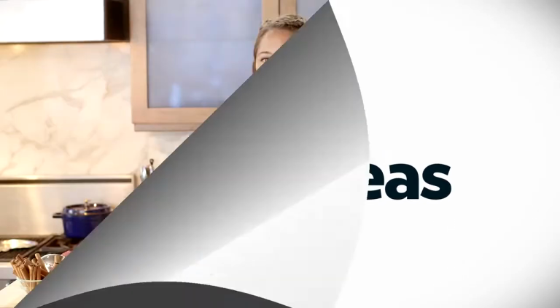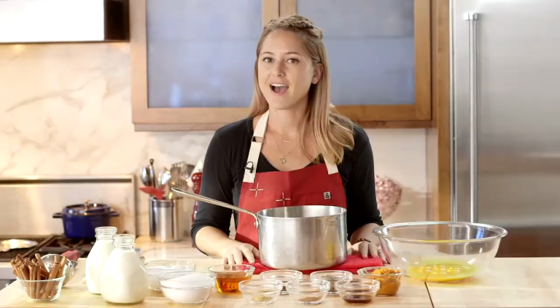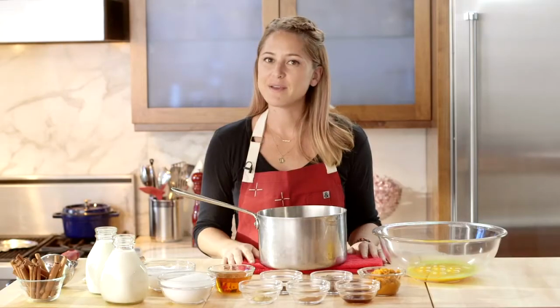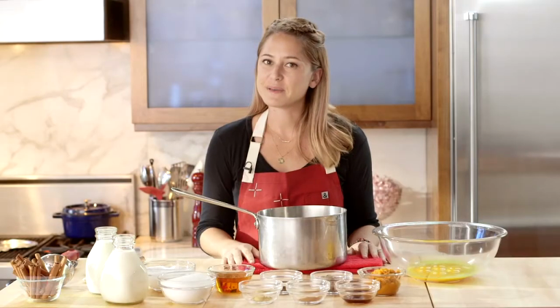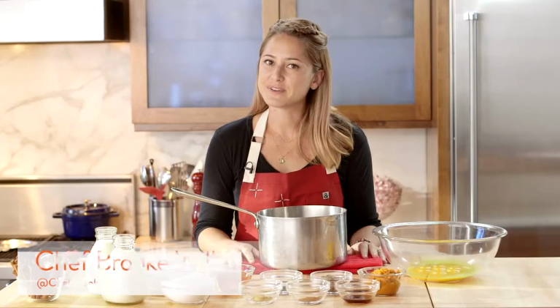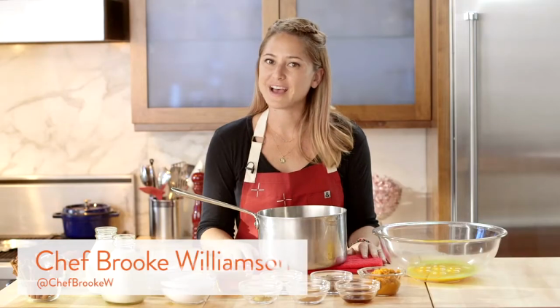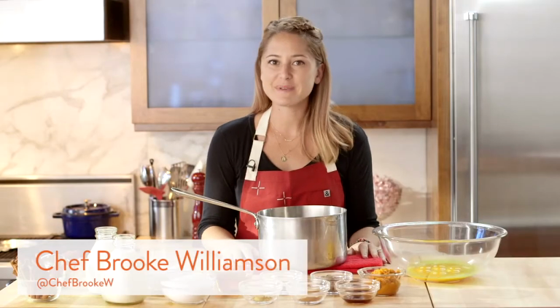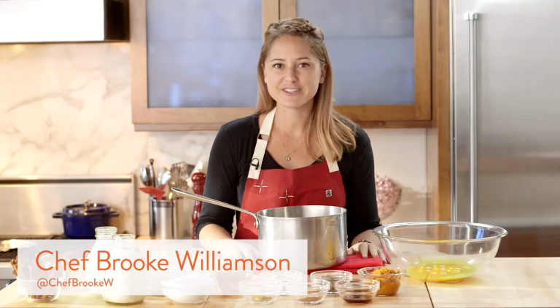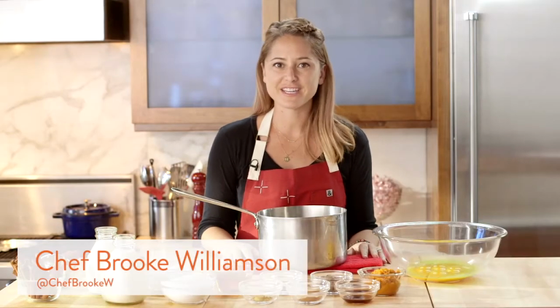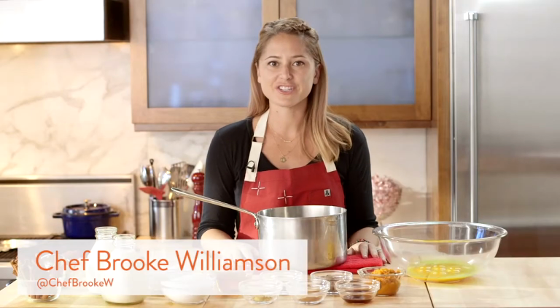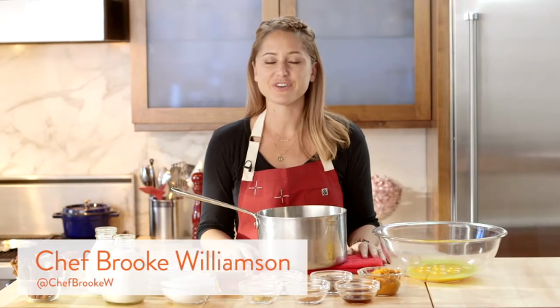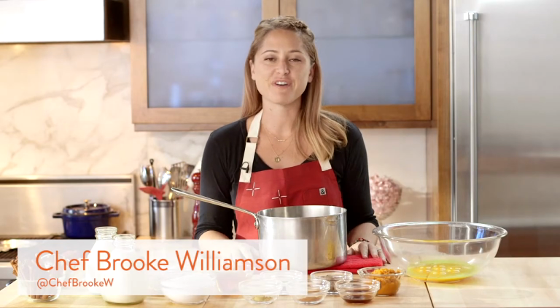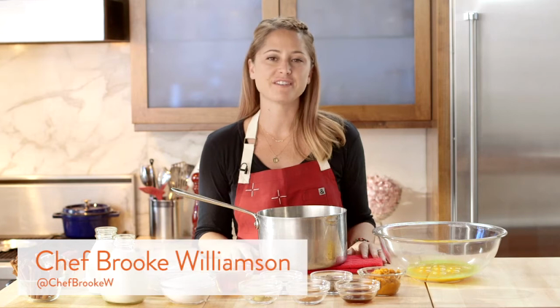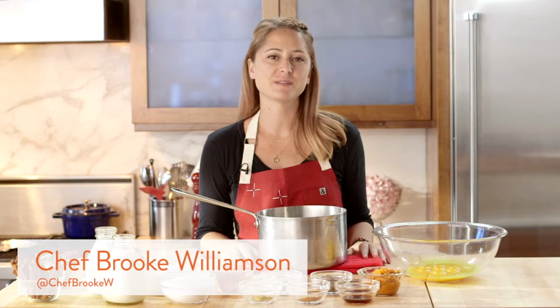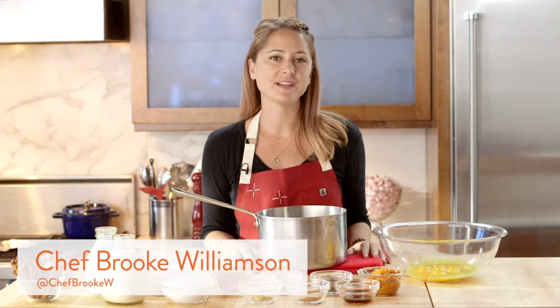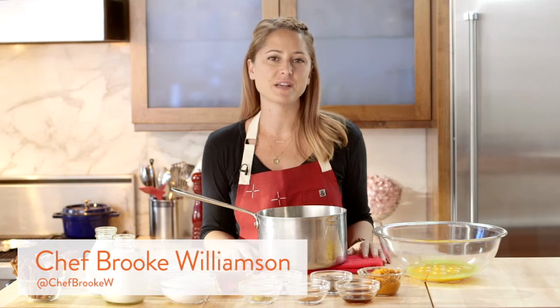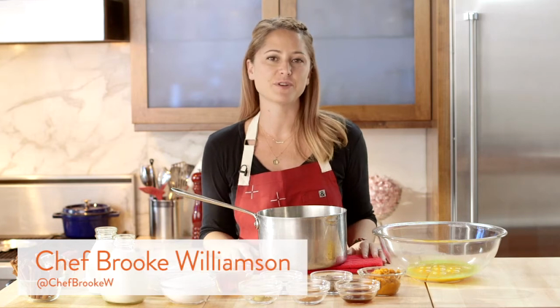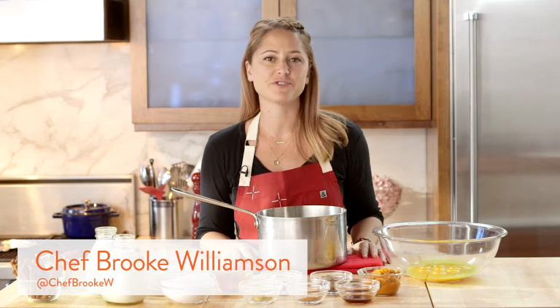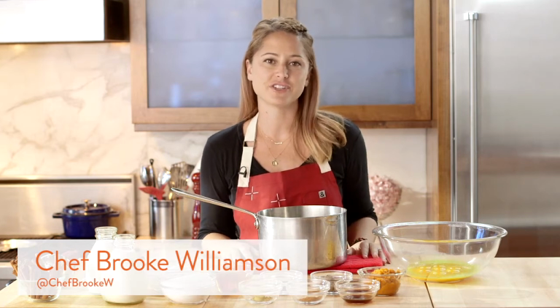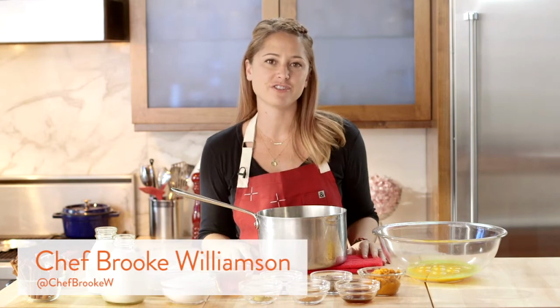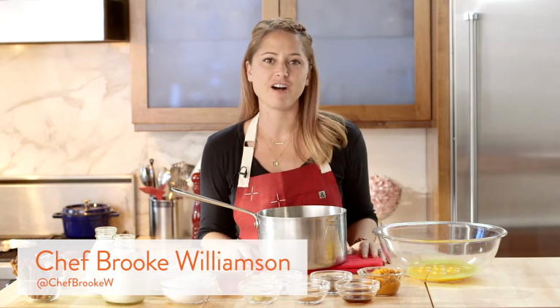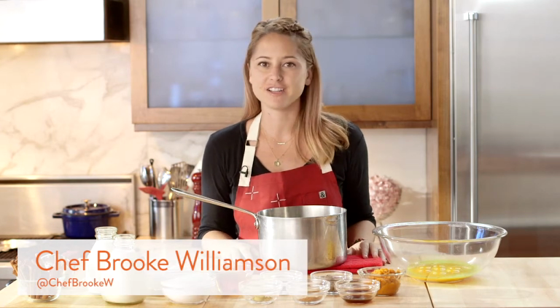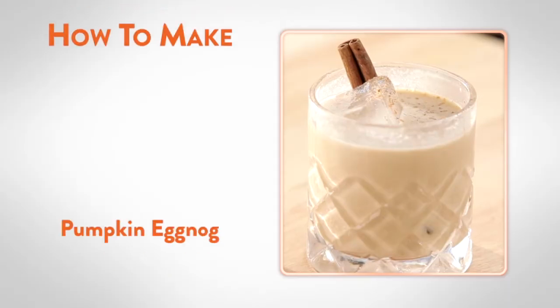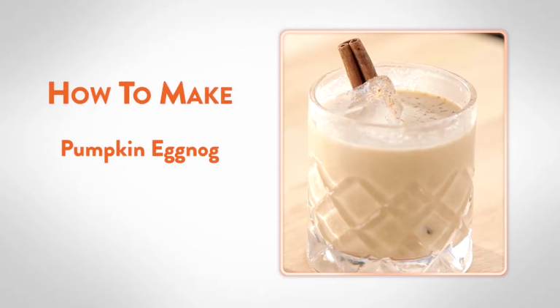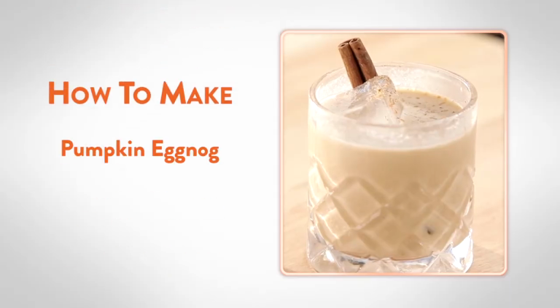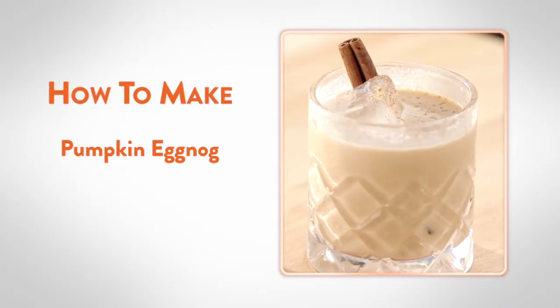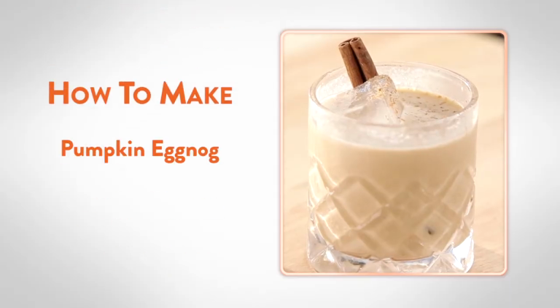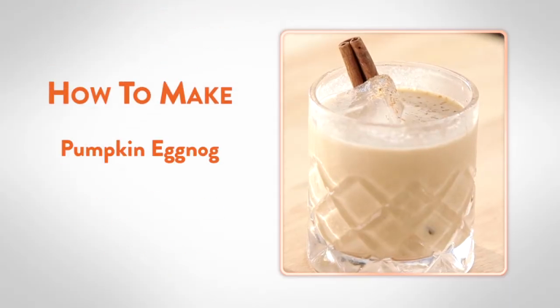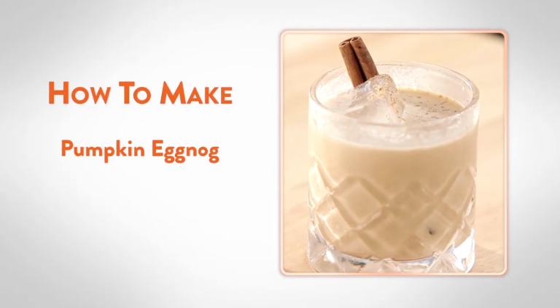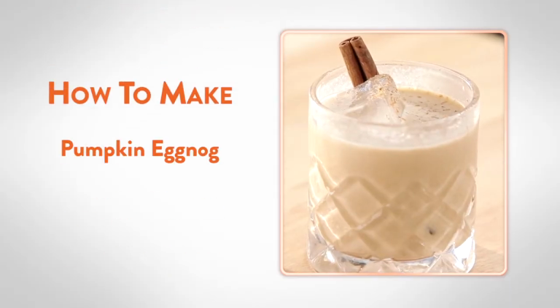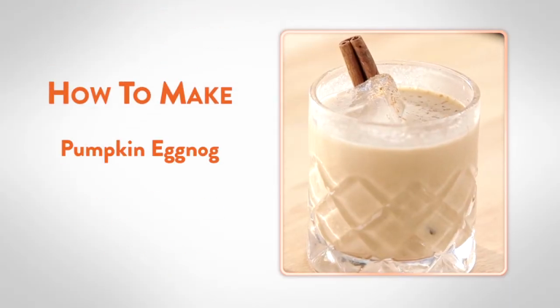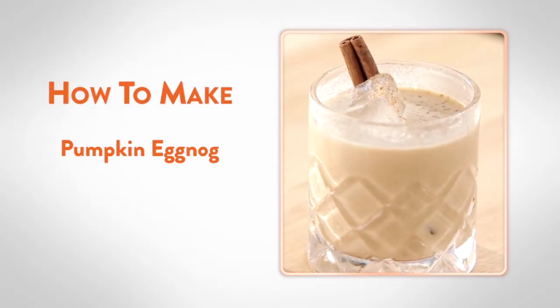Hi, people. I'm here today showing you how to spice up your traditional holiday eggnog with a little pumpkin.